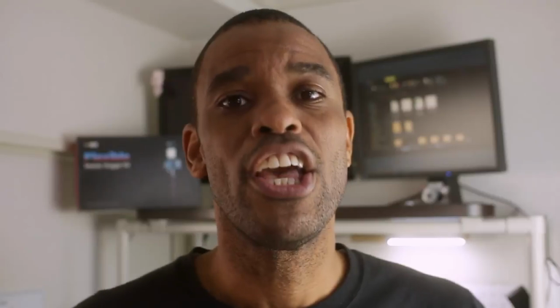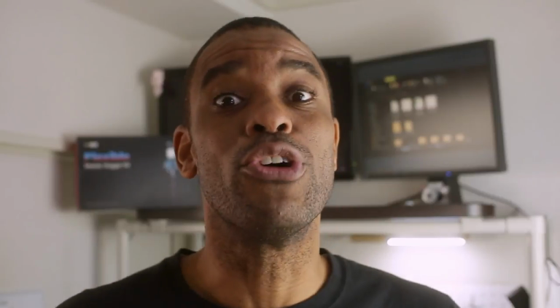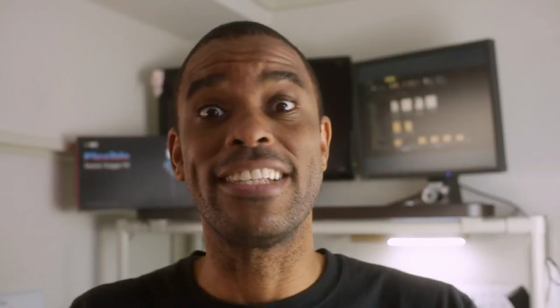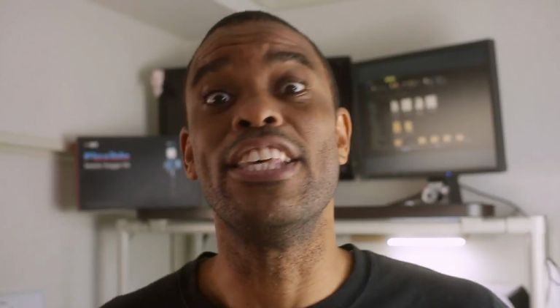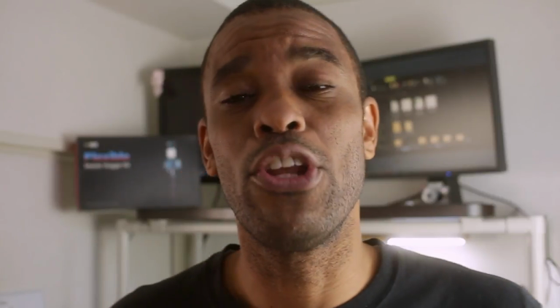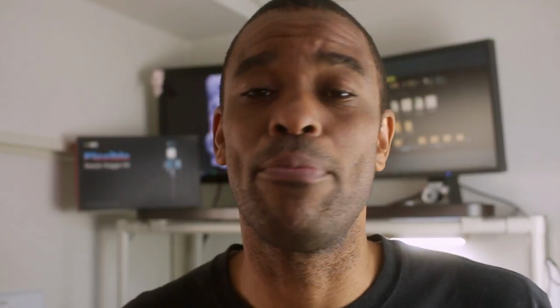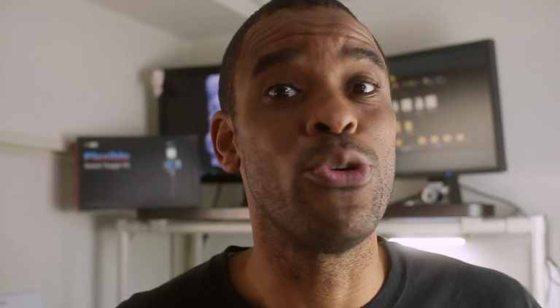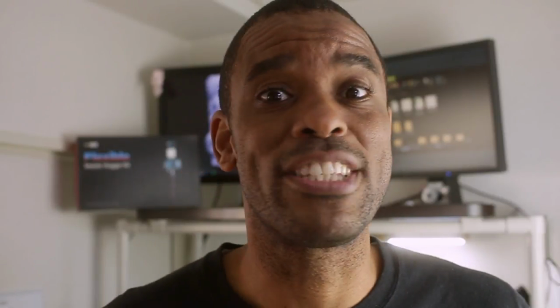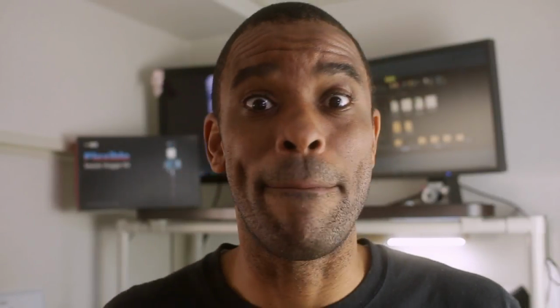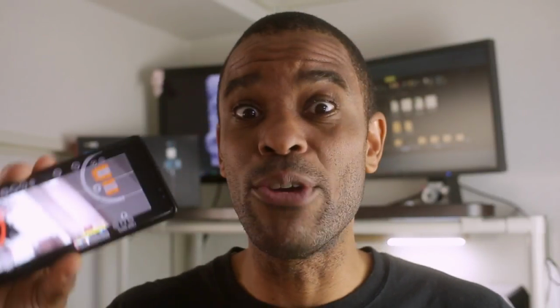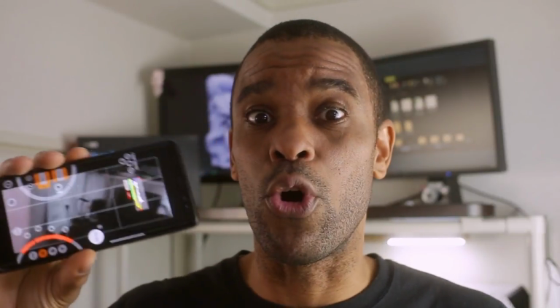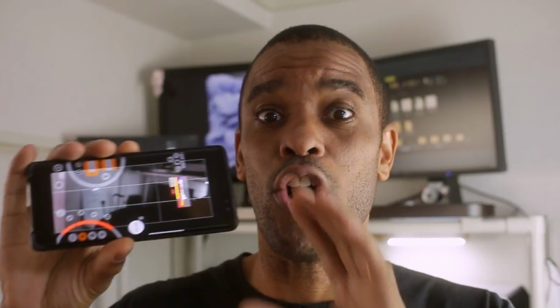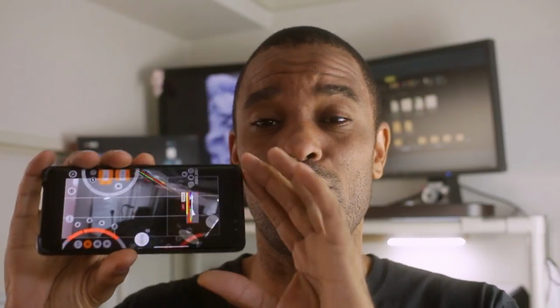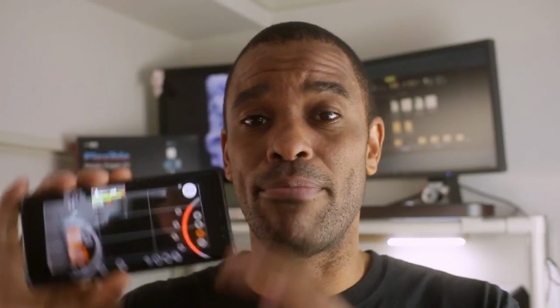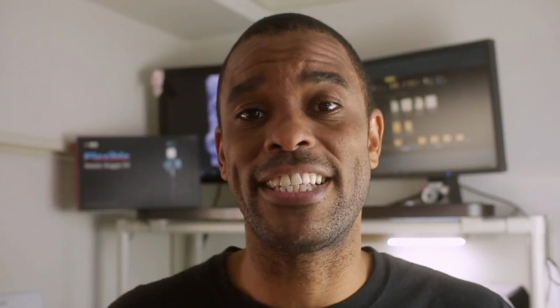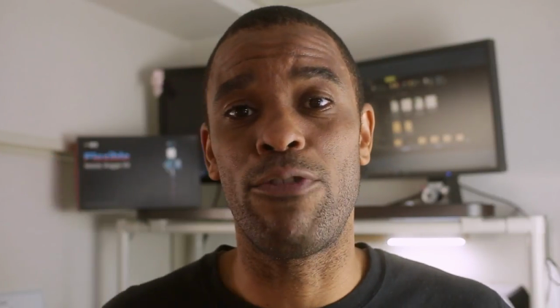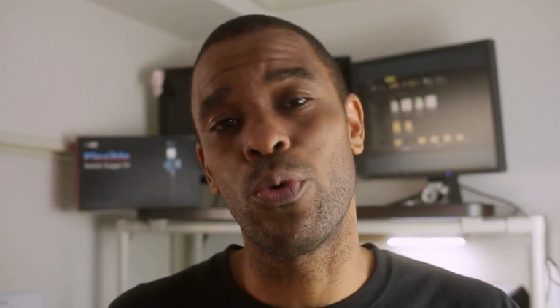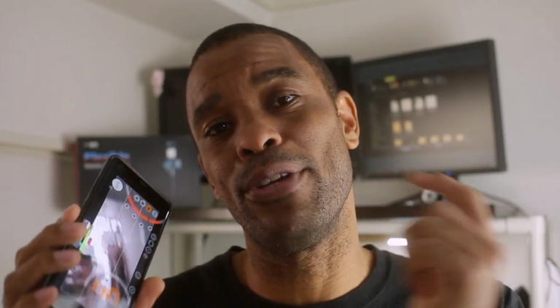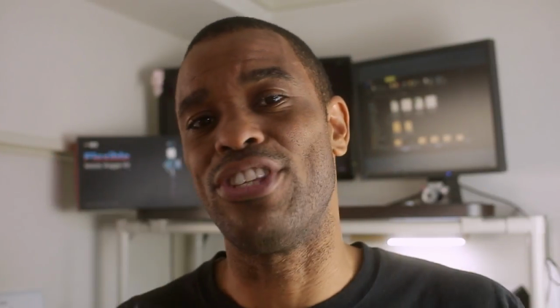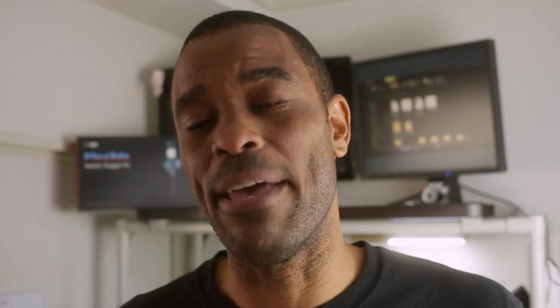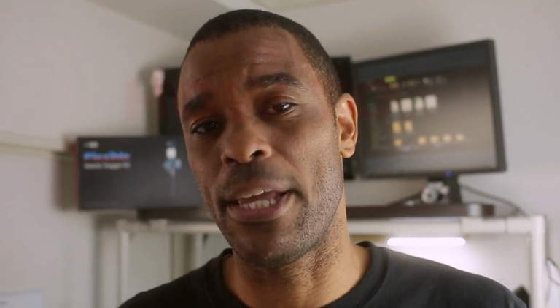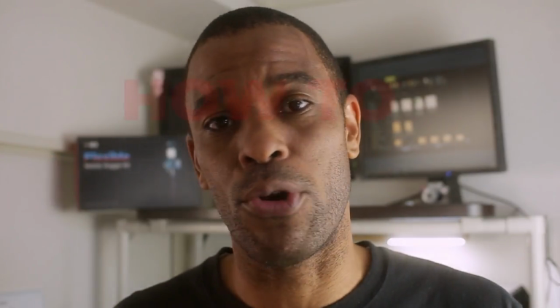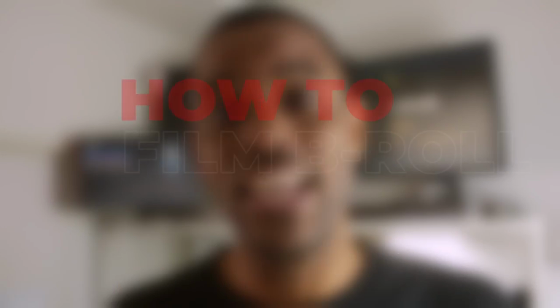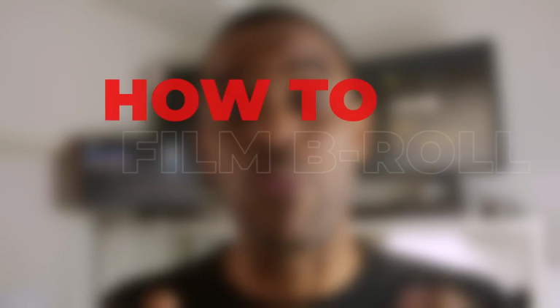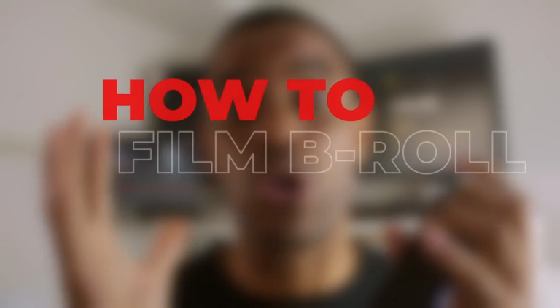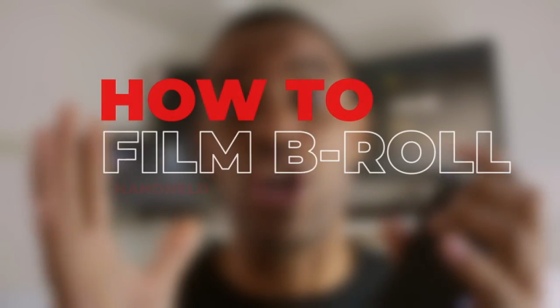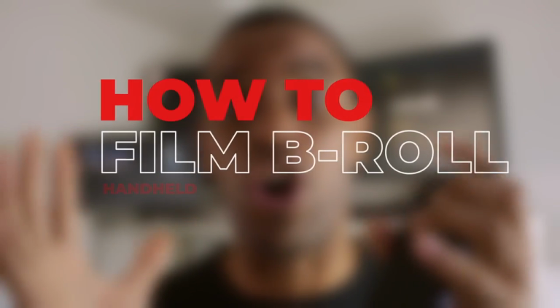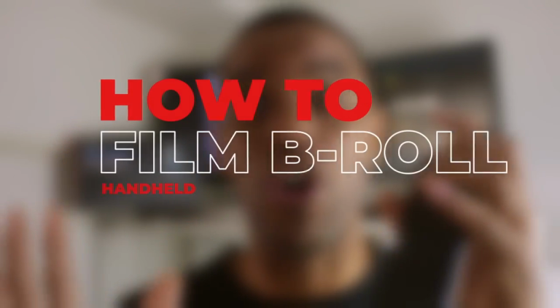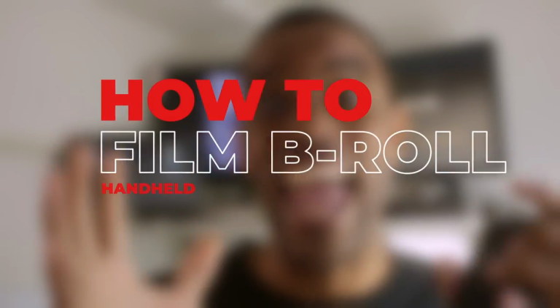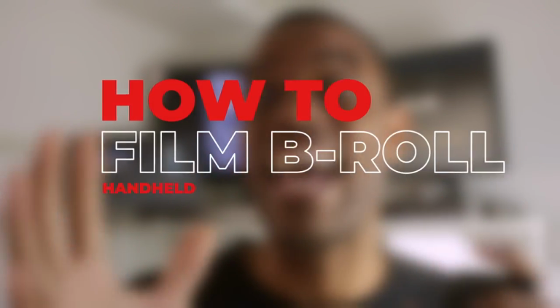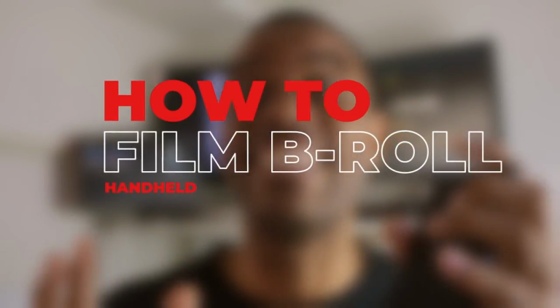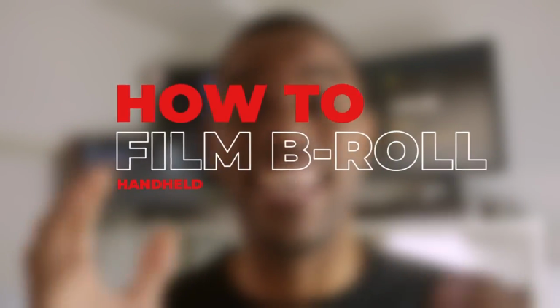In this video I'm going to be doing some b-roll using my cell phone. We're going to be using MC Pro and we're going all handheld.